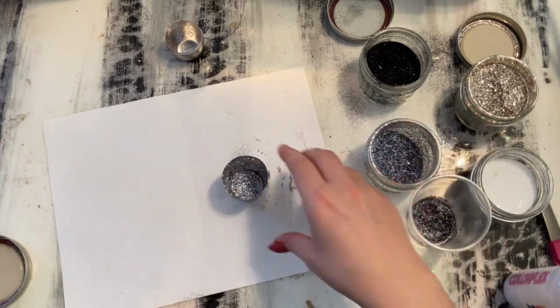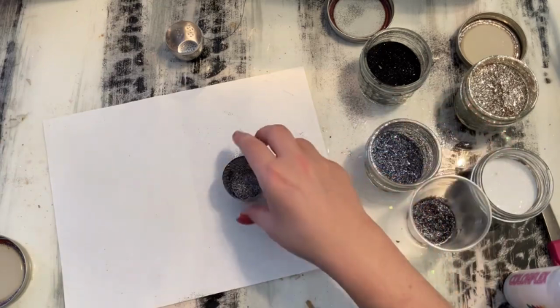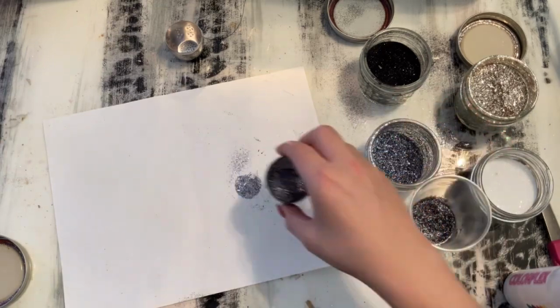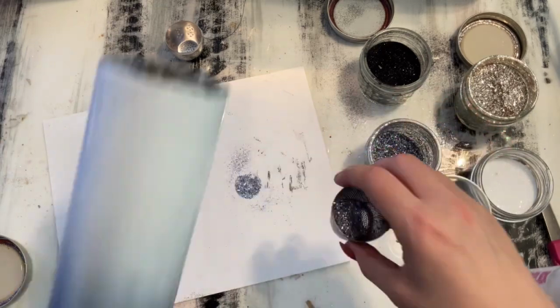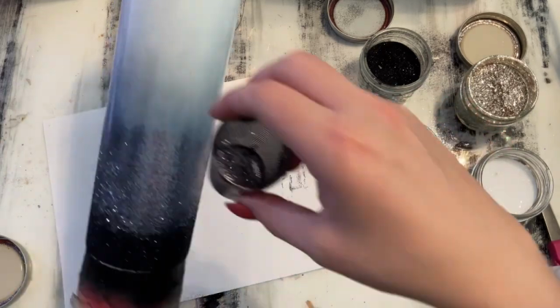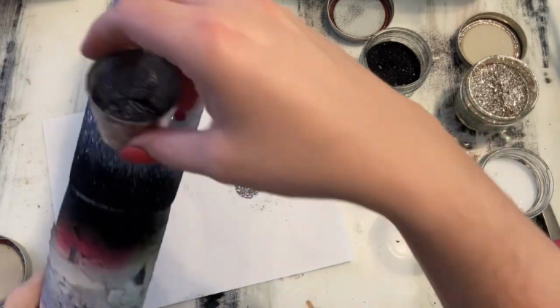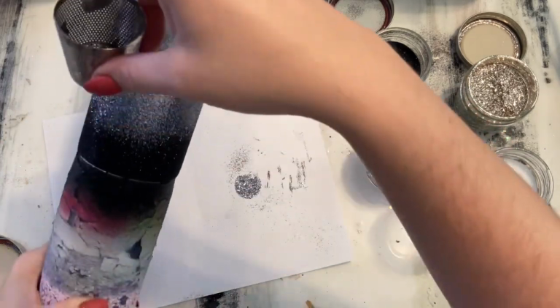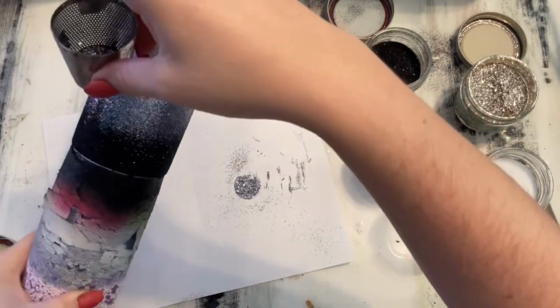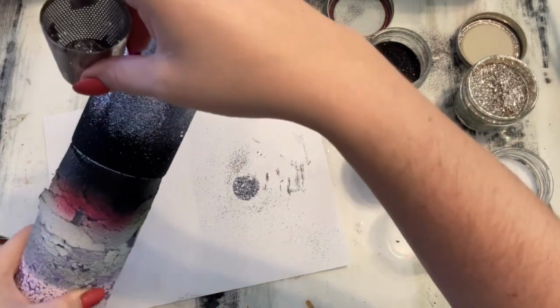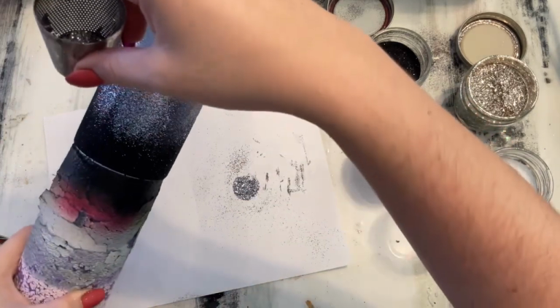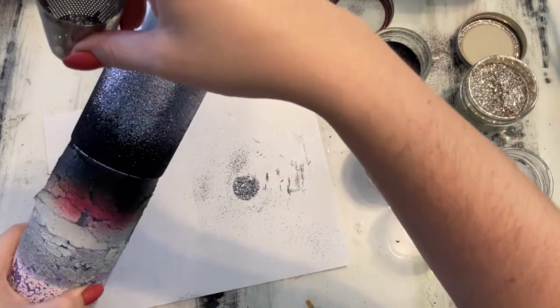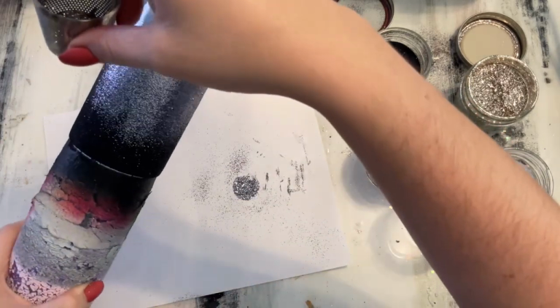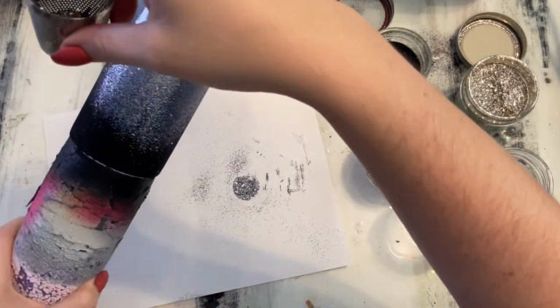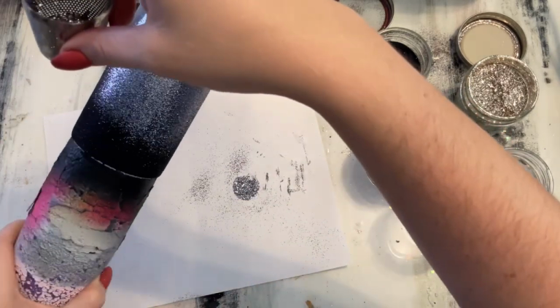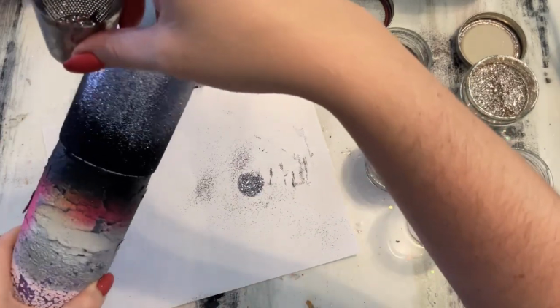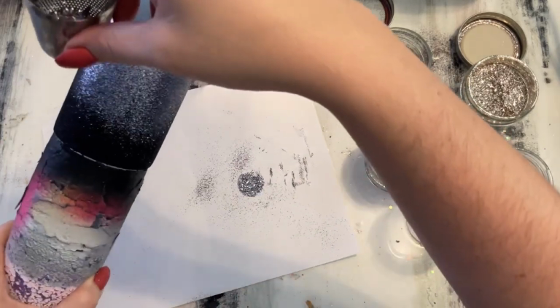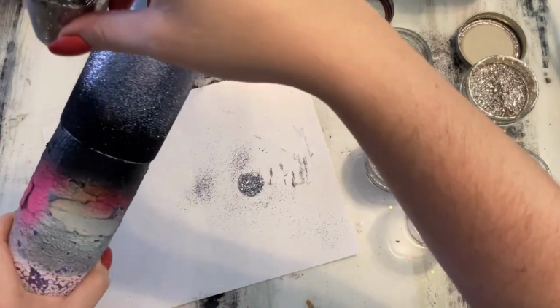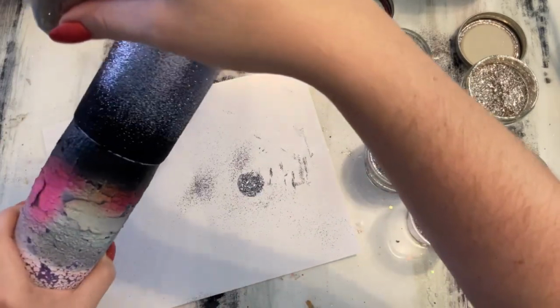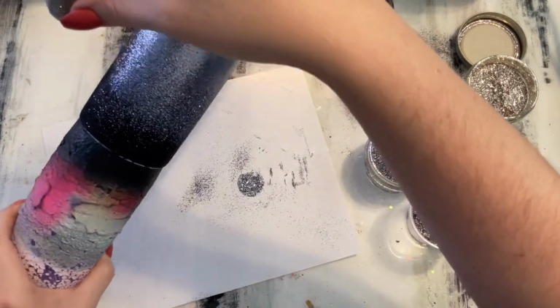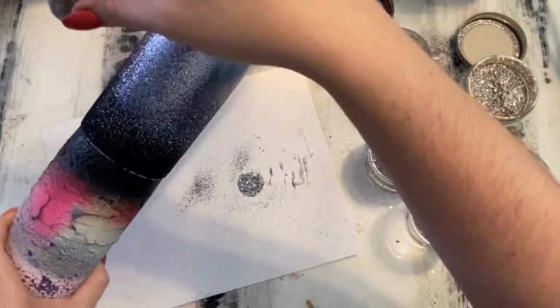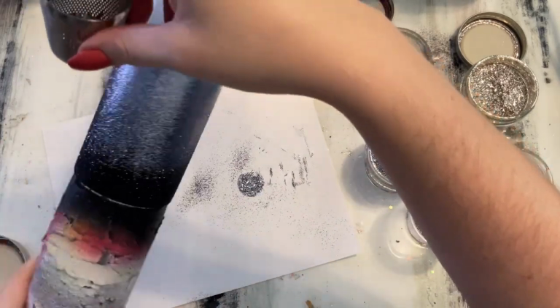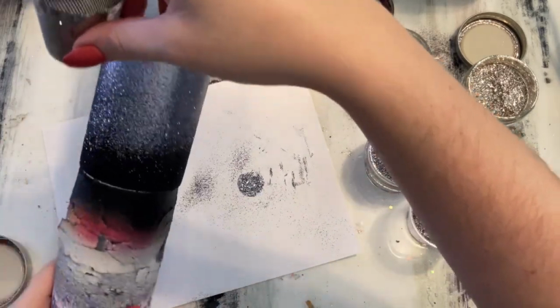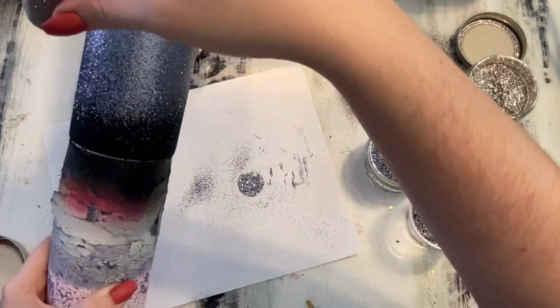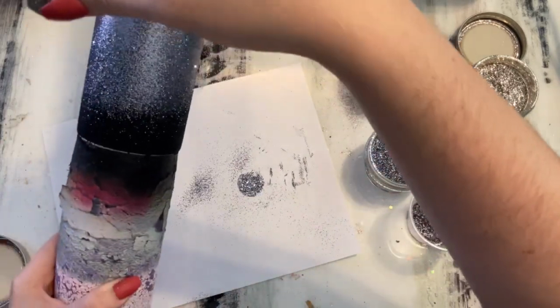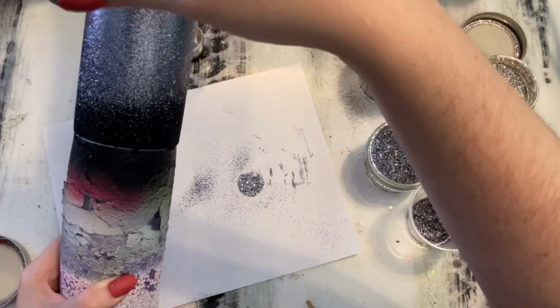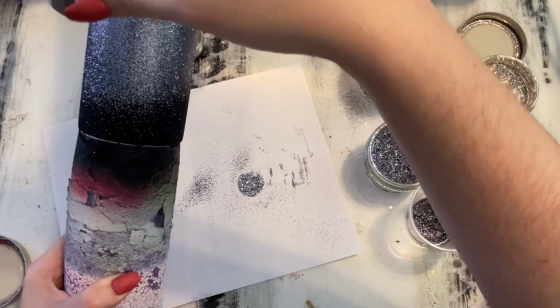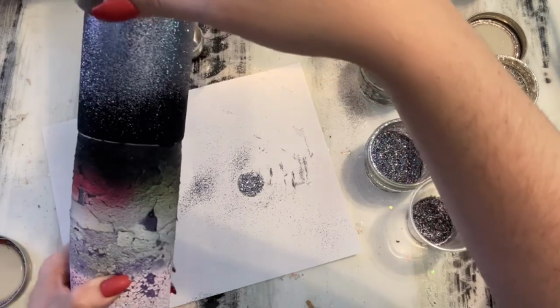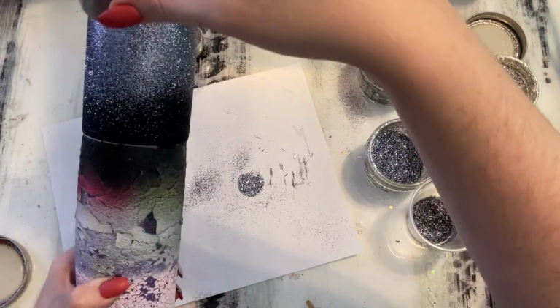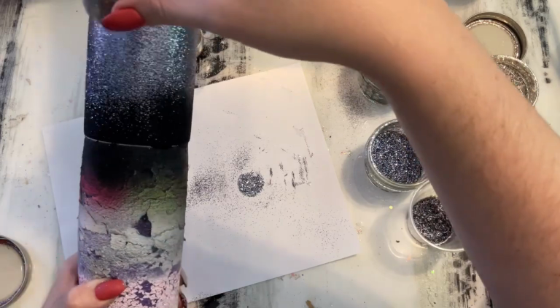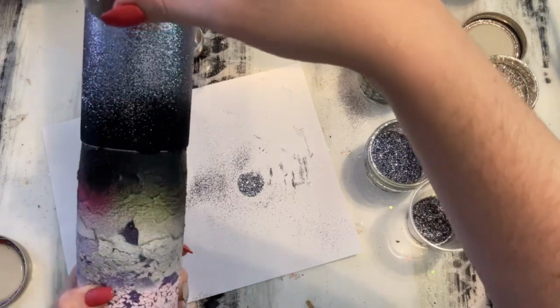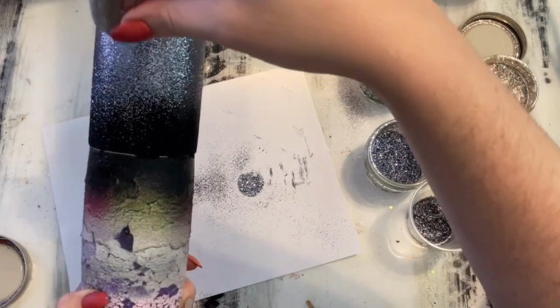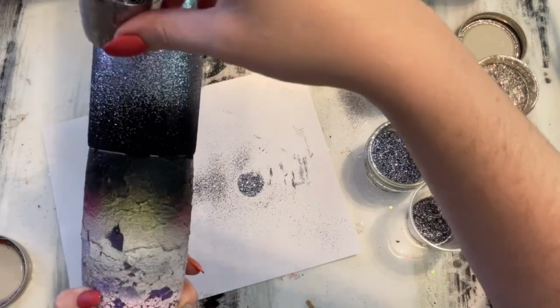My cemetery took up about three-fourths of my cup and my skeletons took up about the last one-fourth. If you want your Halloween scene more equal, you may need to adjust where you apply your colors. Right now I am going back in with the black and sprinkling it down into the gray just to help a little bit more with the ombre. Then I'm doing one more time with the gray because I thought I sprinkled a little bit too much black.